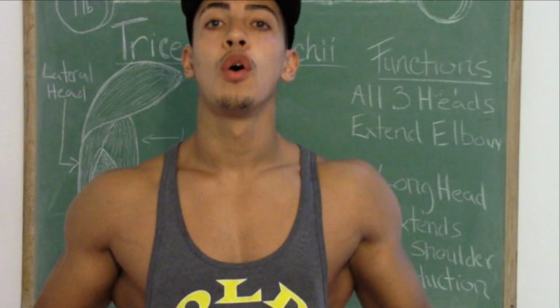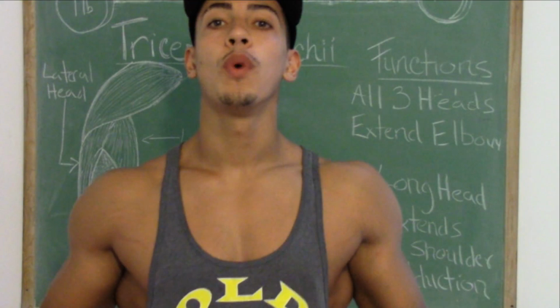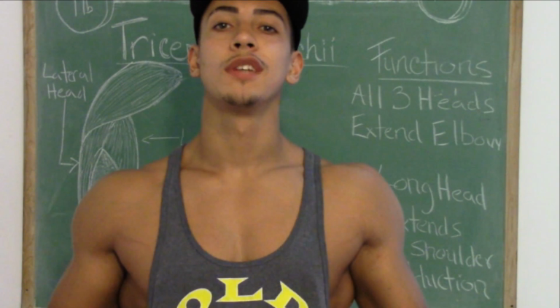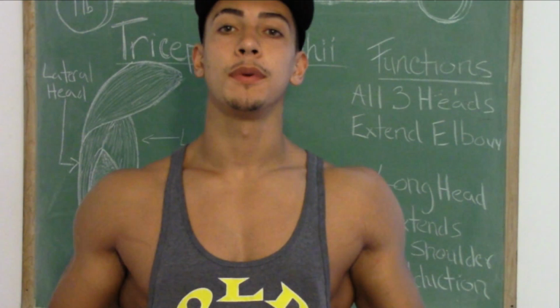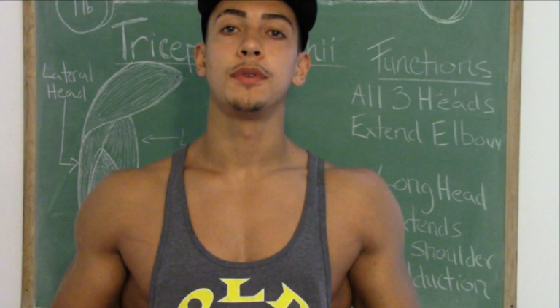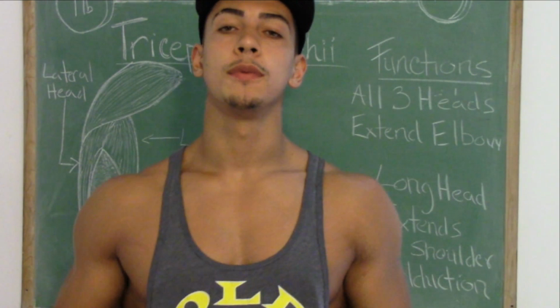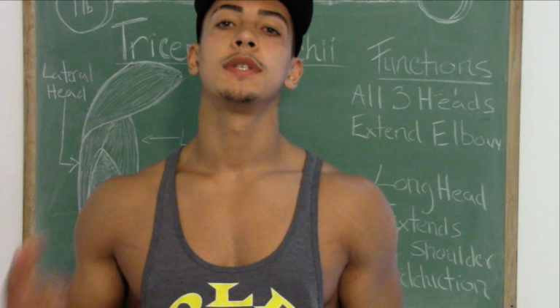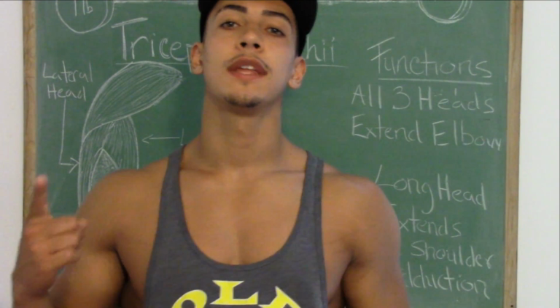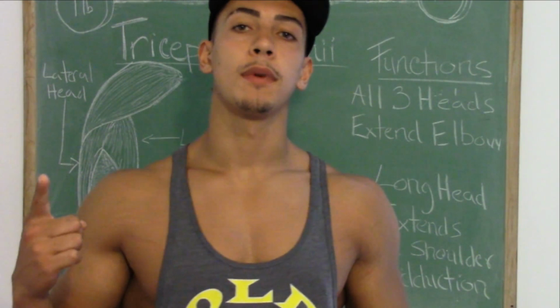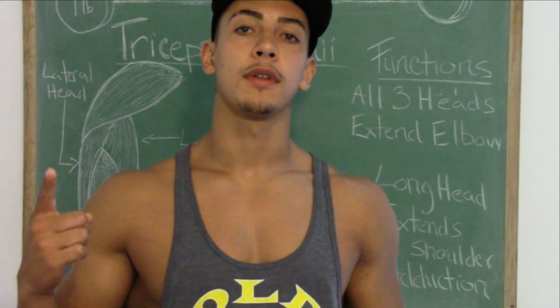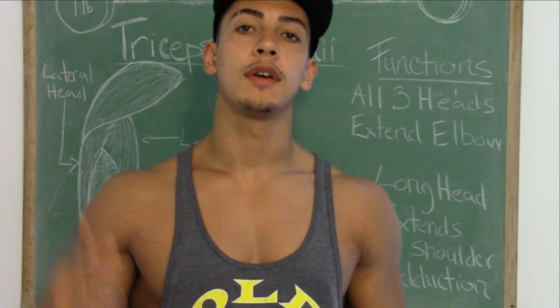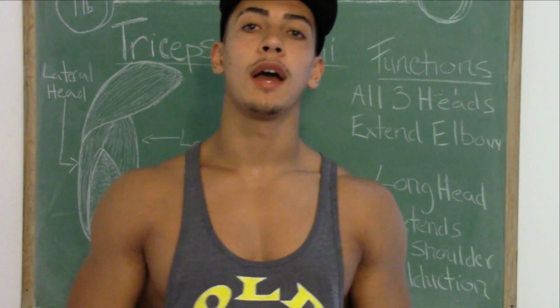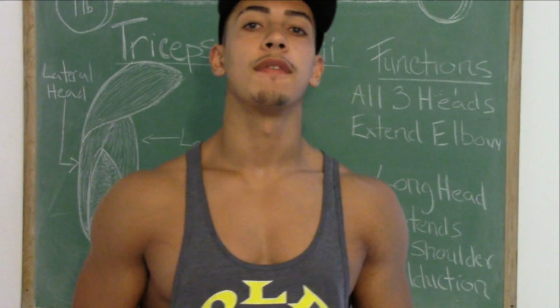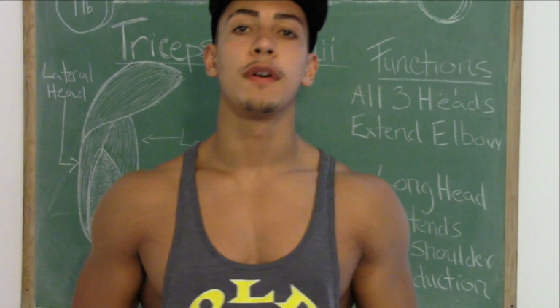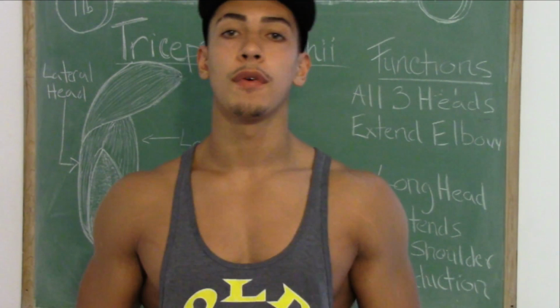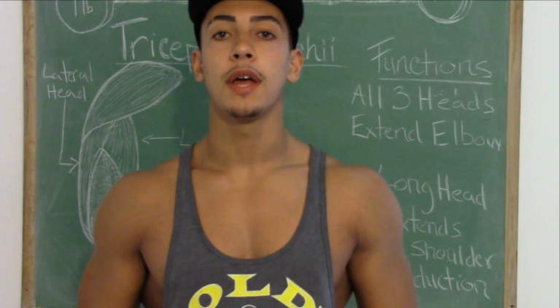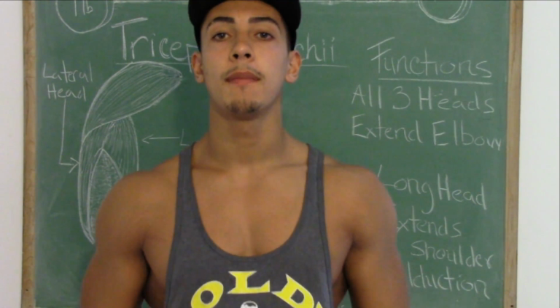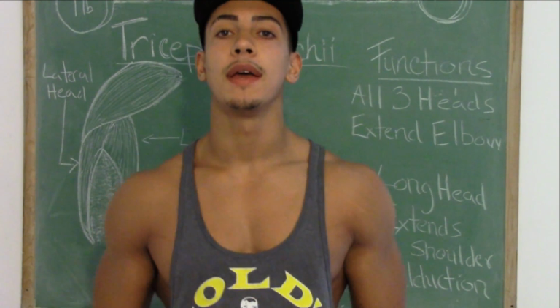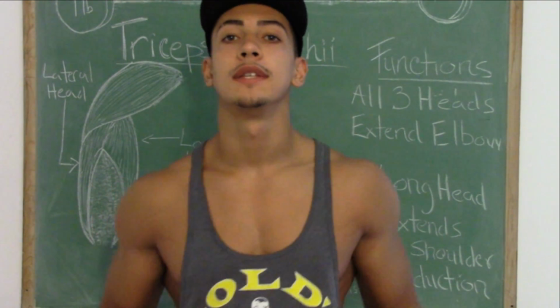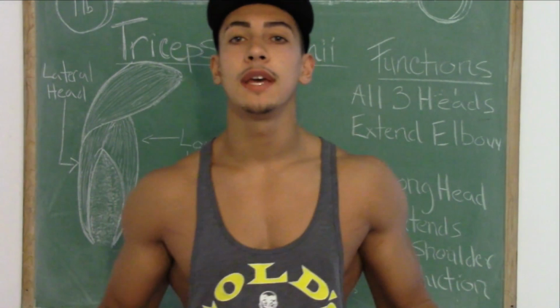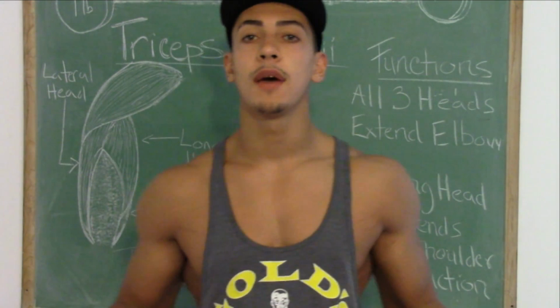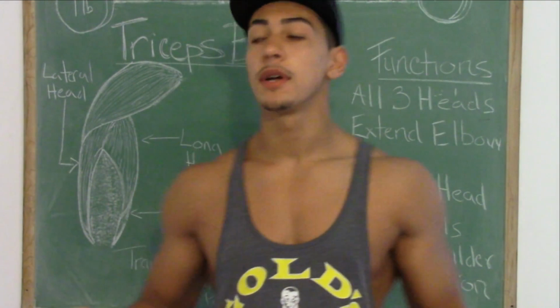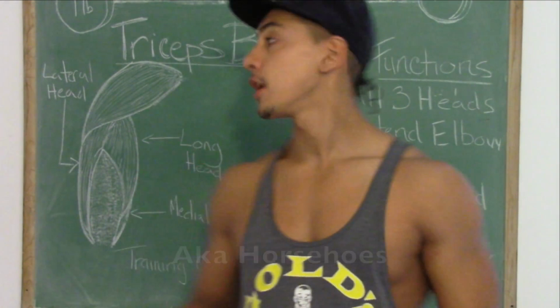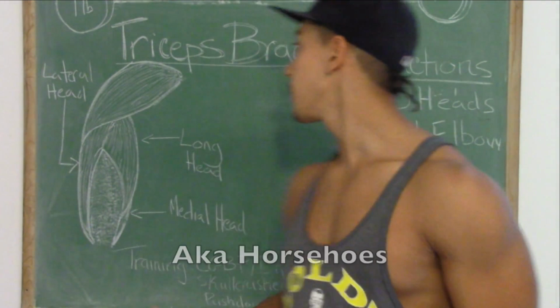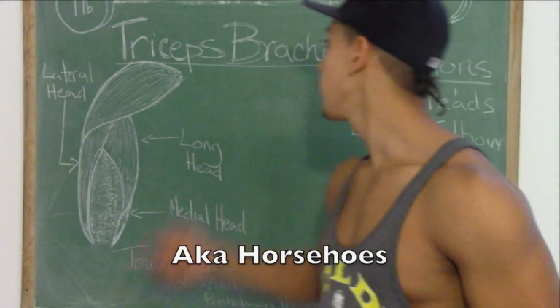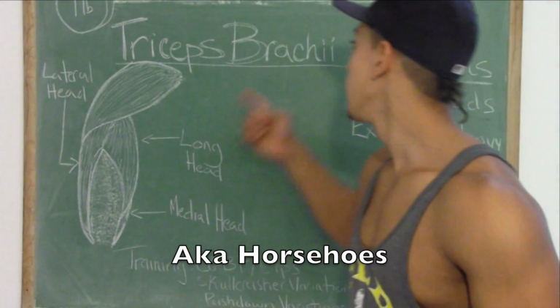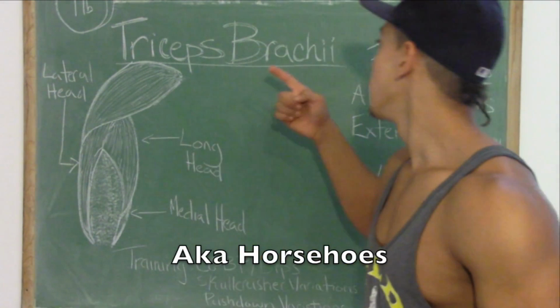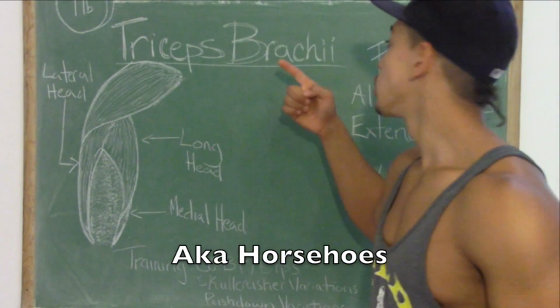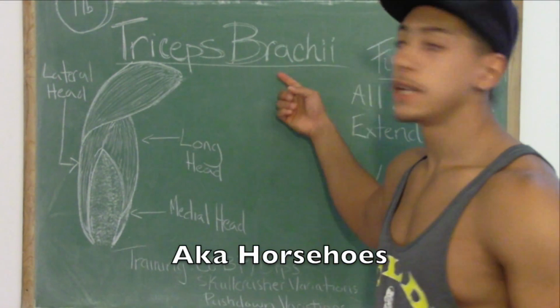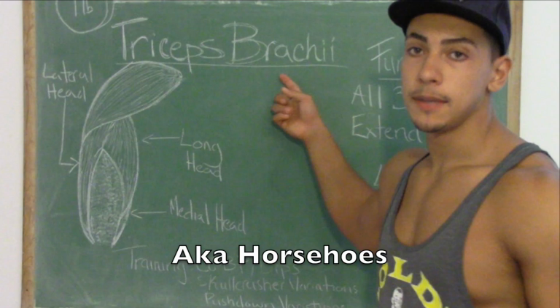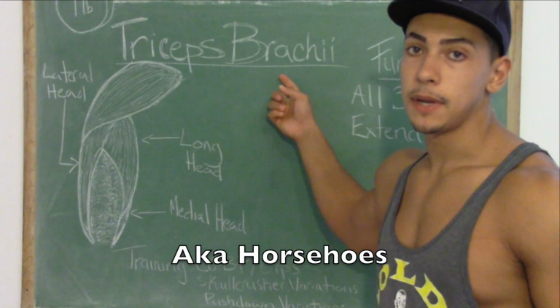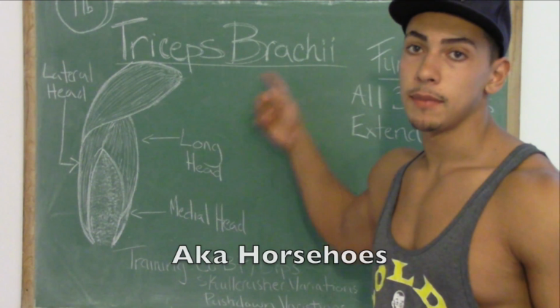What's up YouTube? Stanley Merklin here, I LiftThereforeIam, and today I want to talk about tricep anatomy.